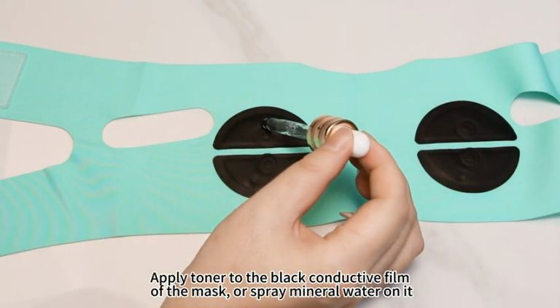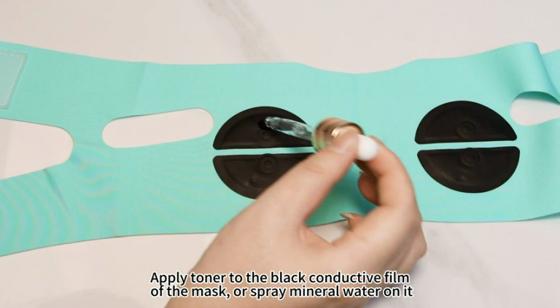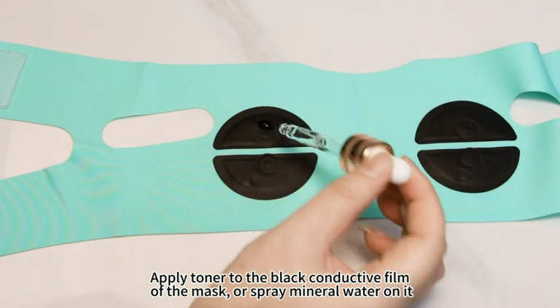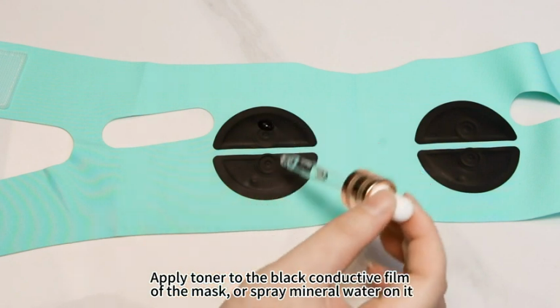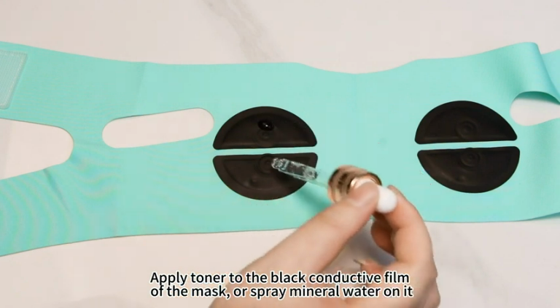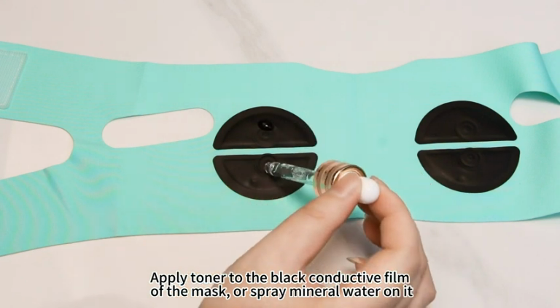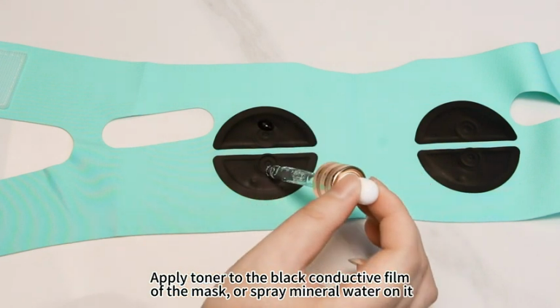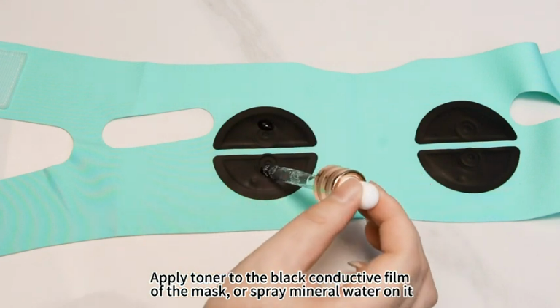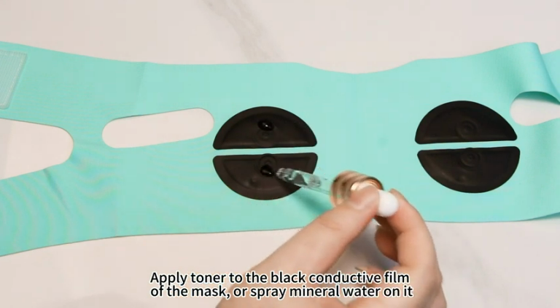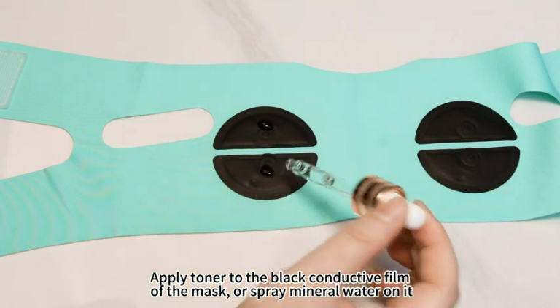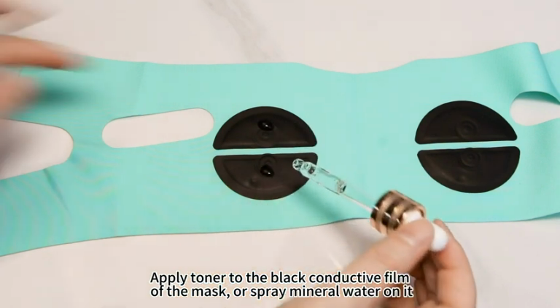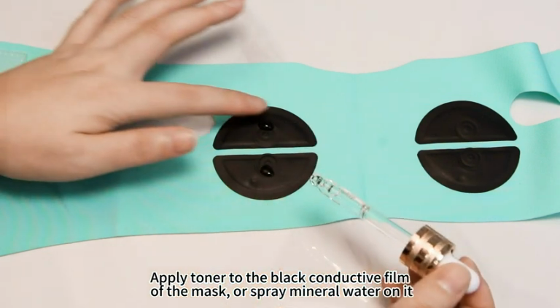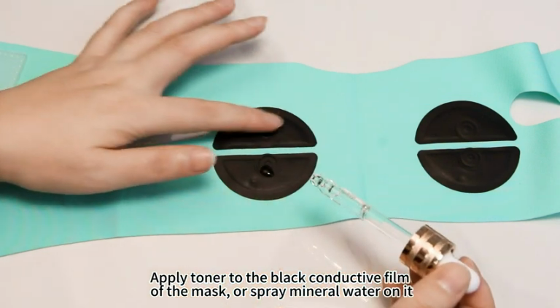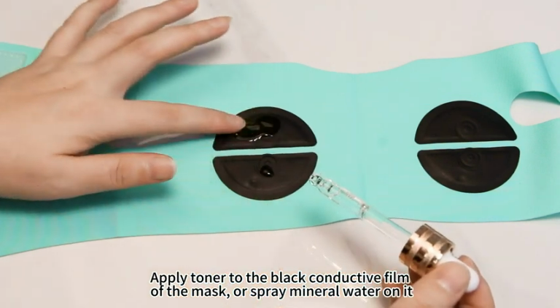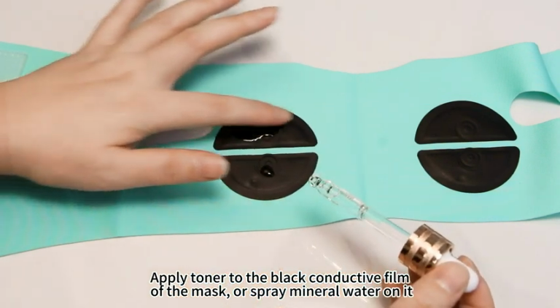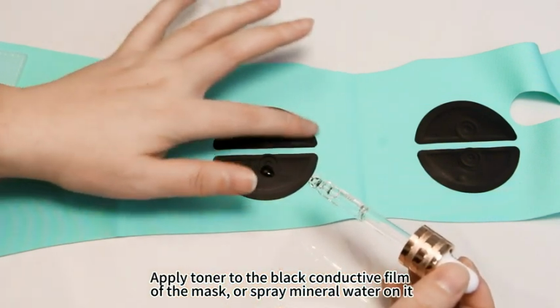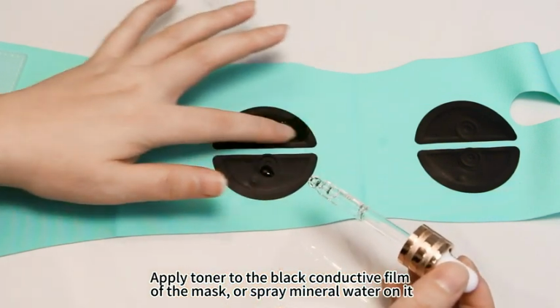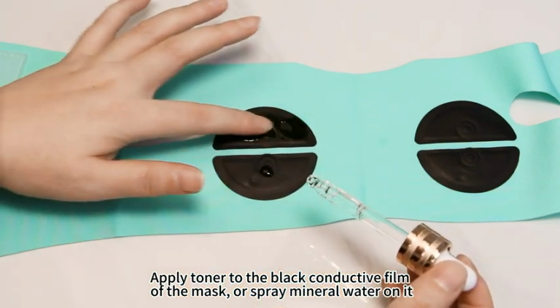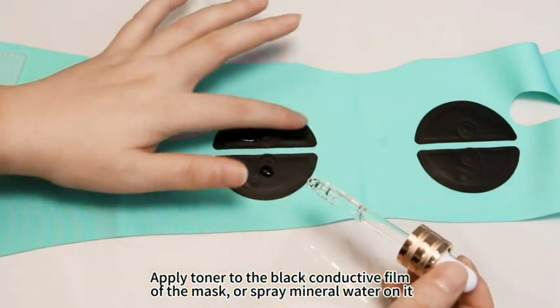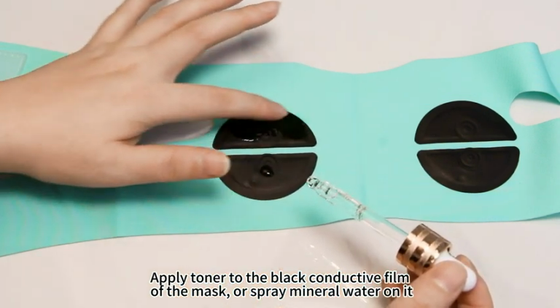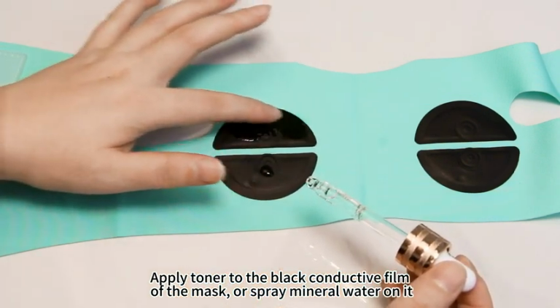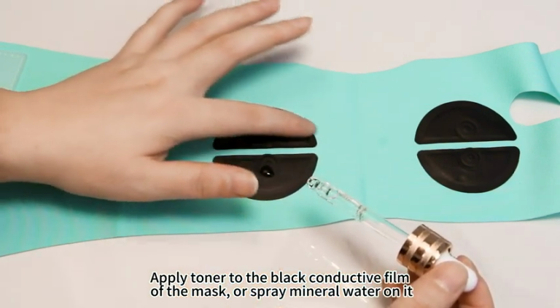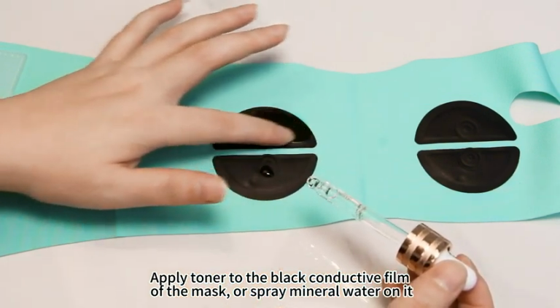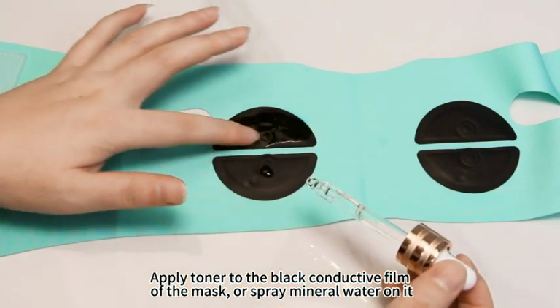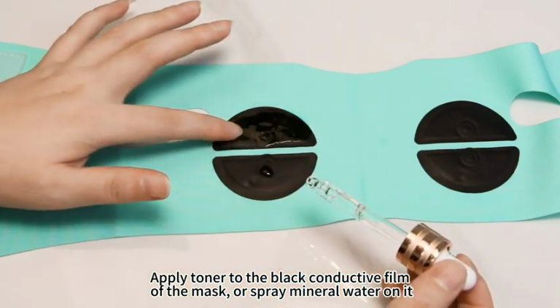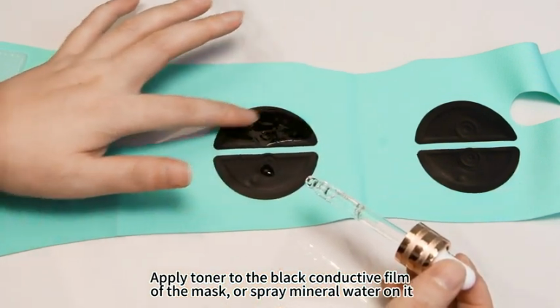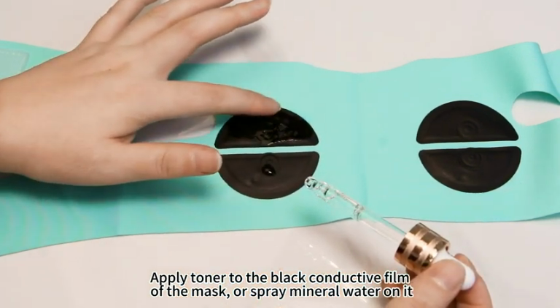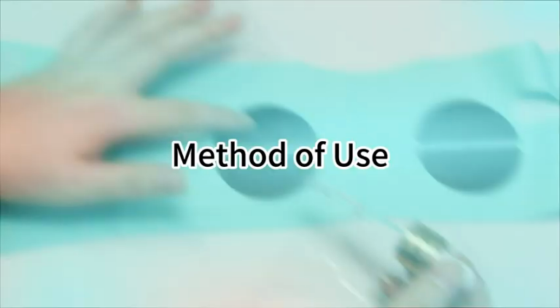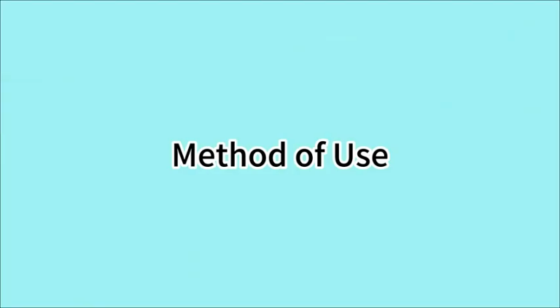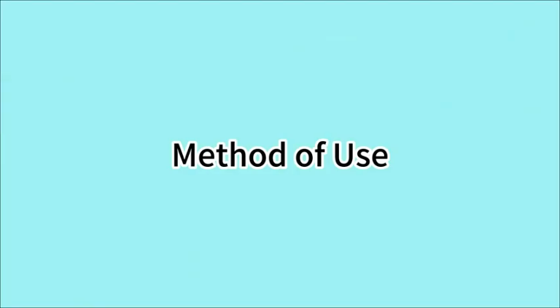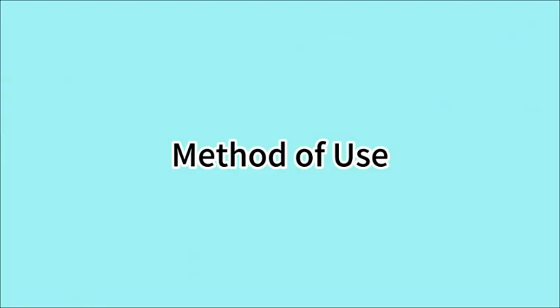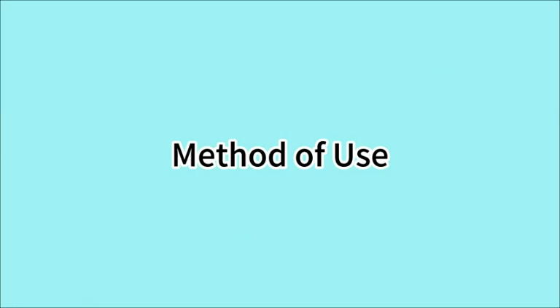Apply toner to the black conductive film of the mask, or spray mineral water on it.